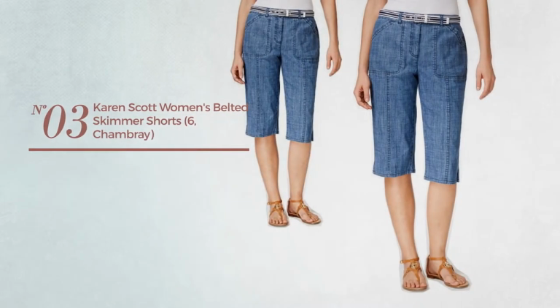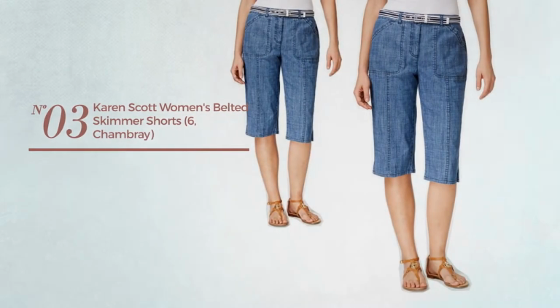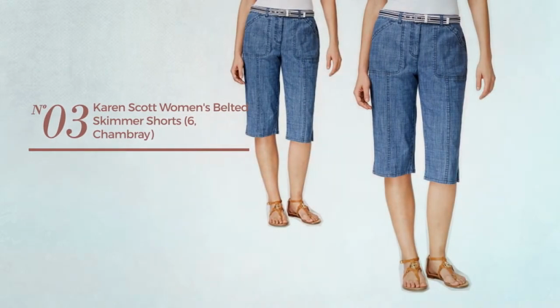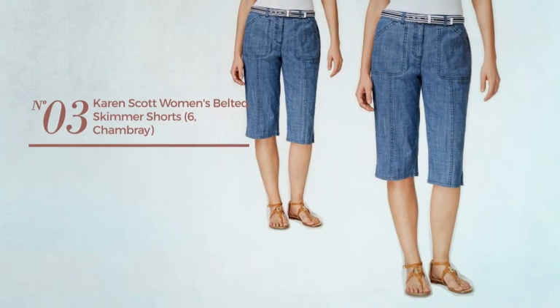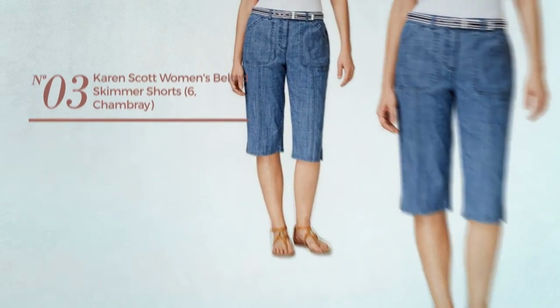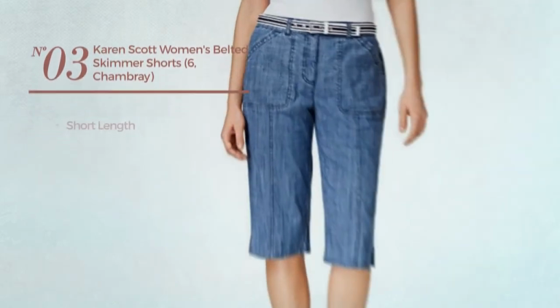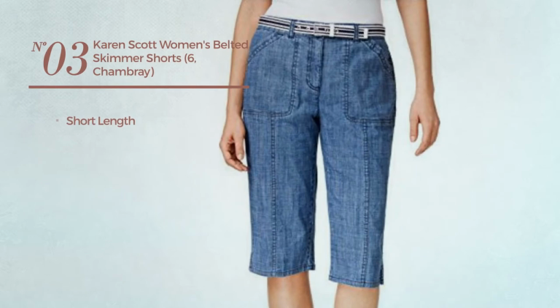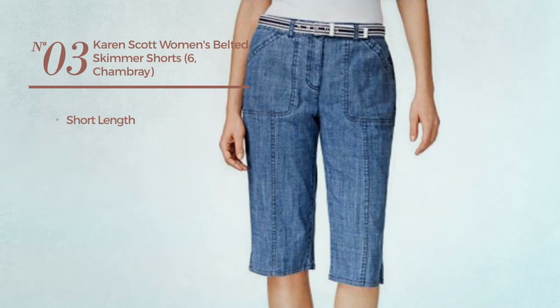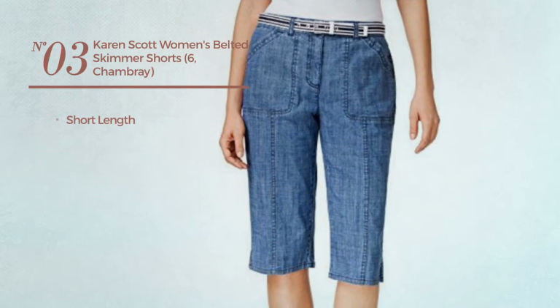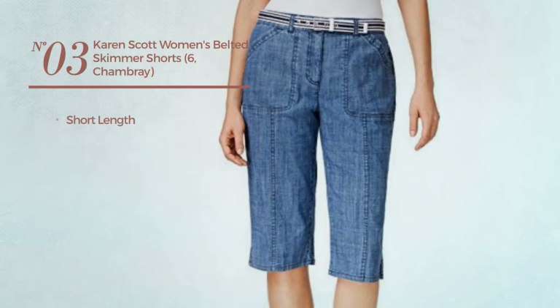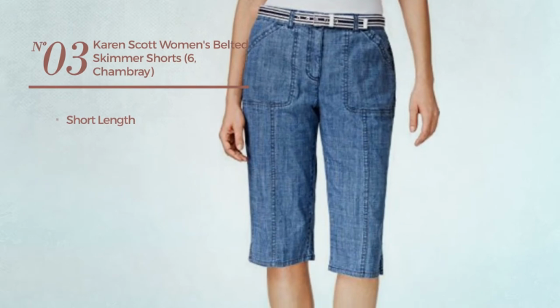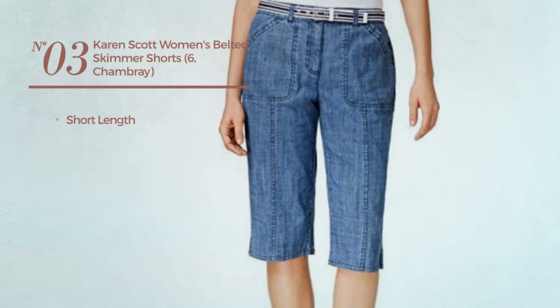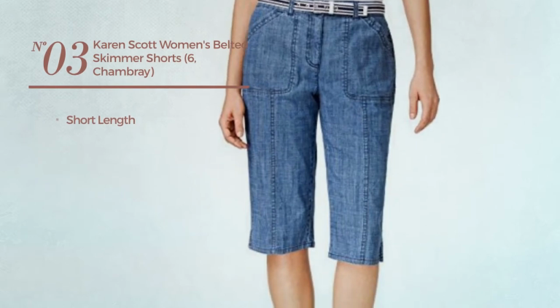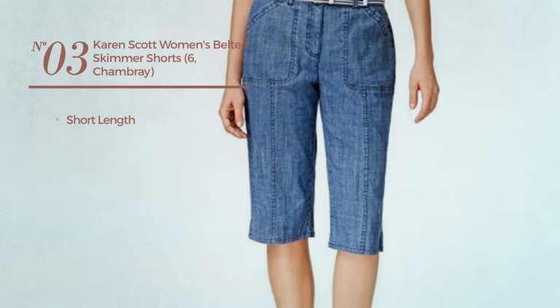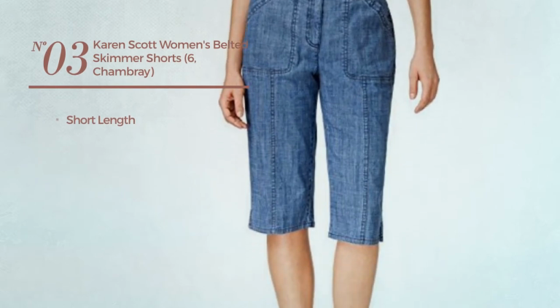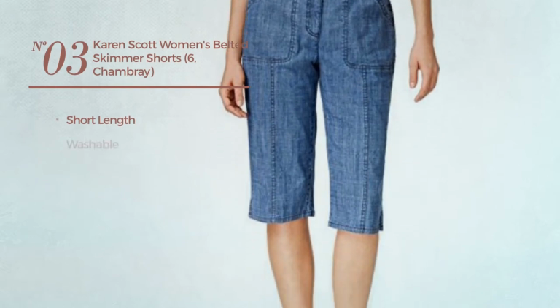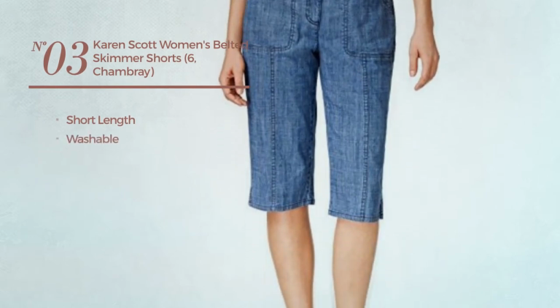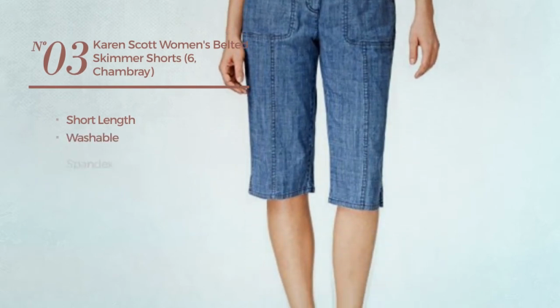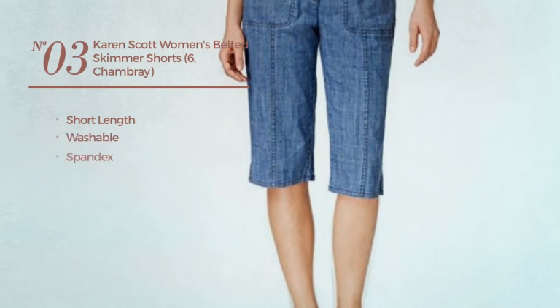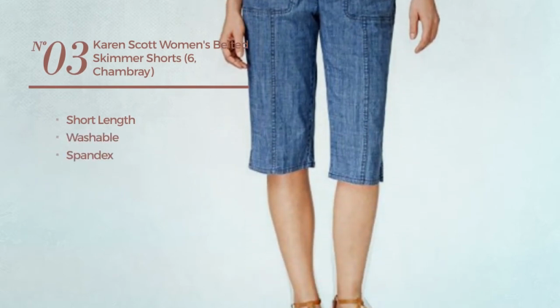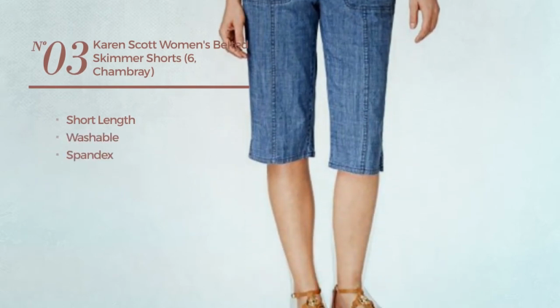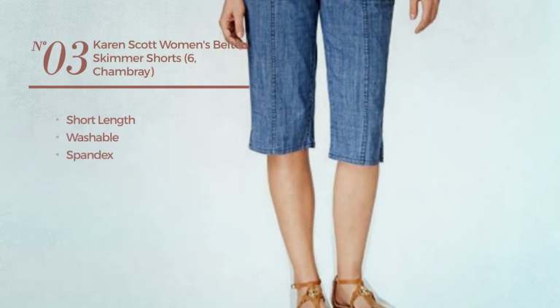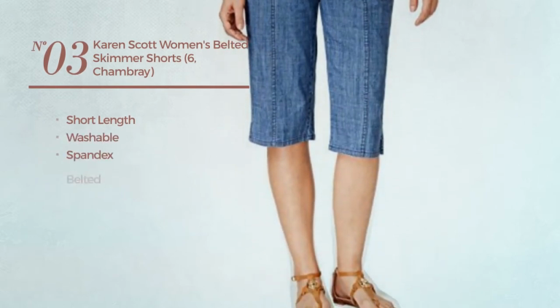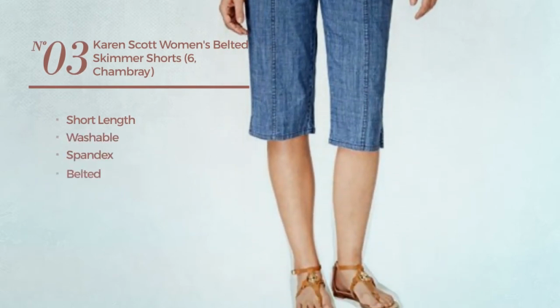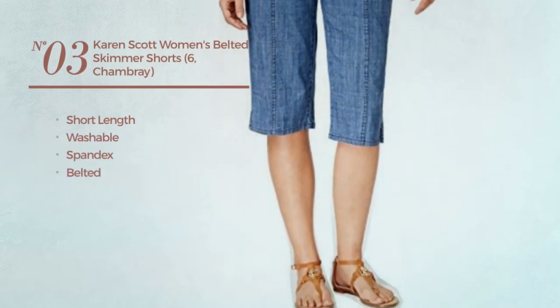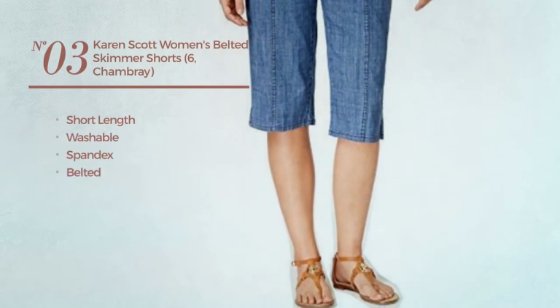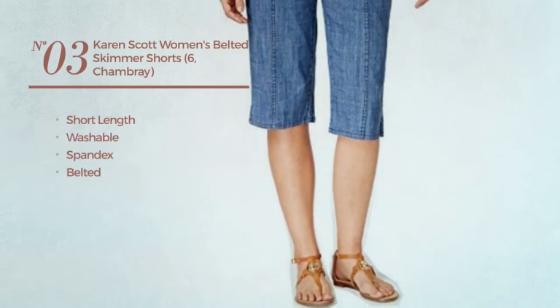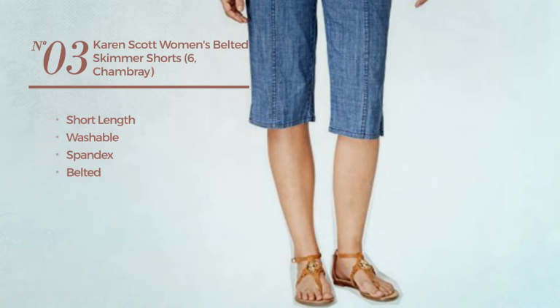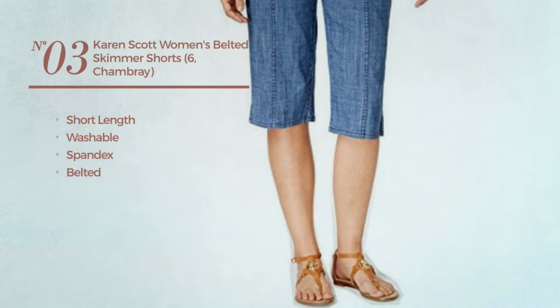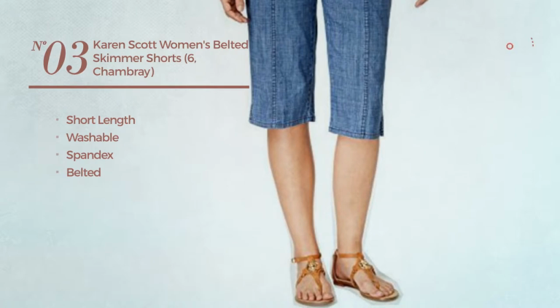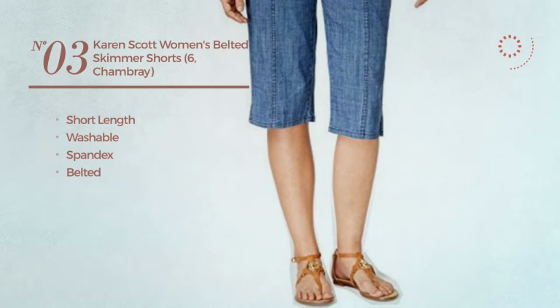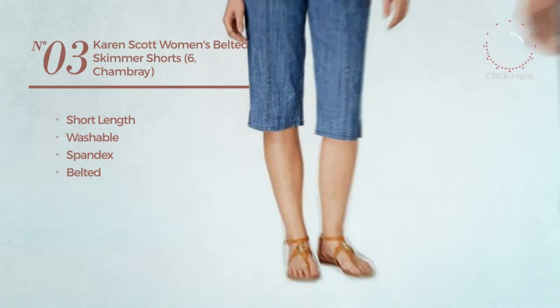Number 3. A short length shorts, produced with washable spandex, with a belted waist. Available in 2 colors.